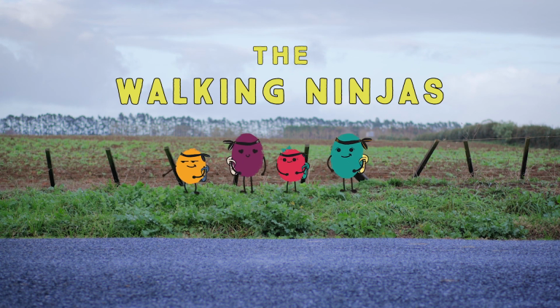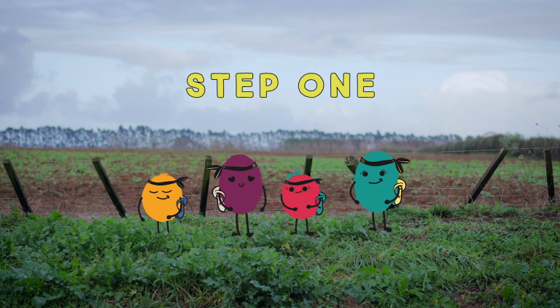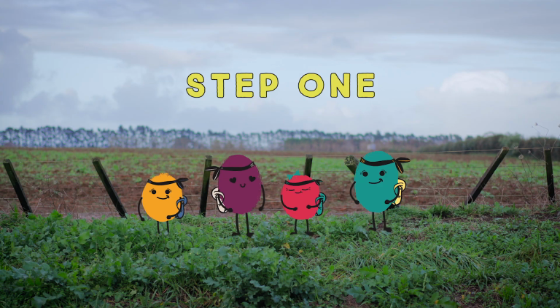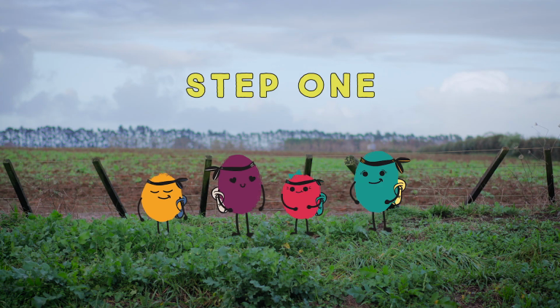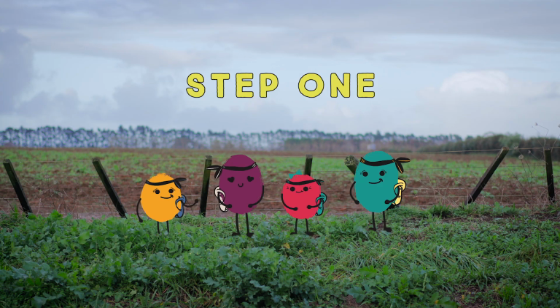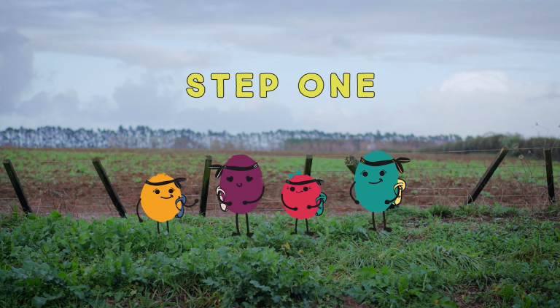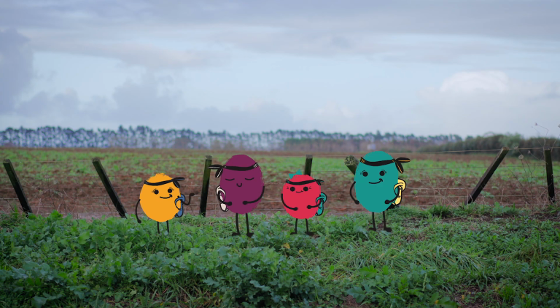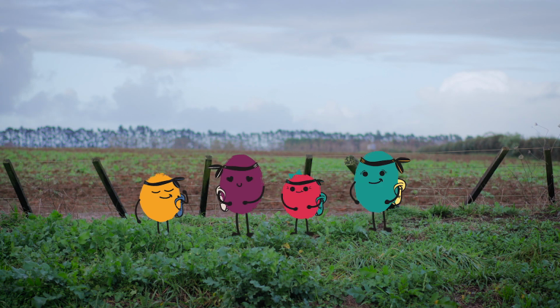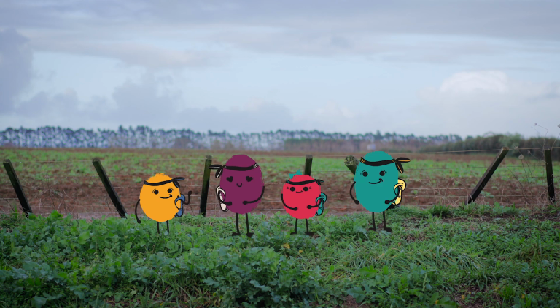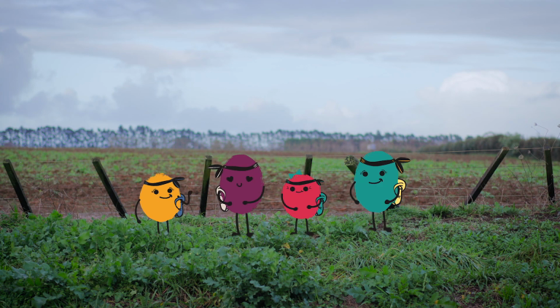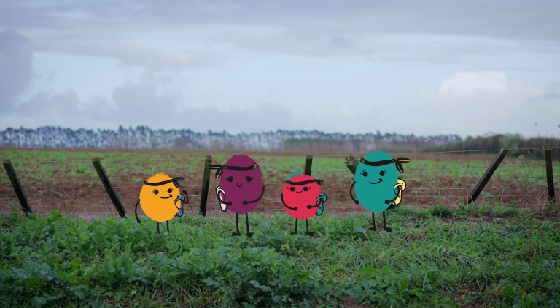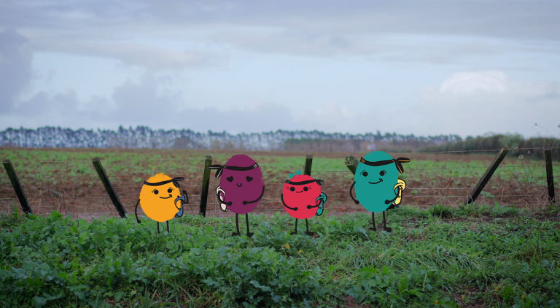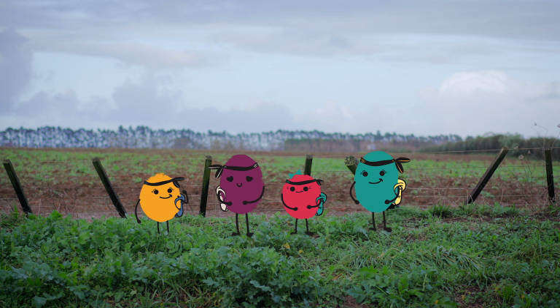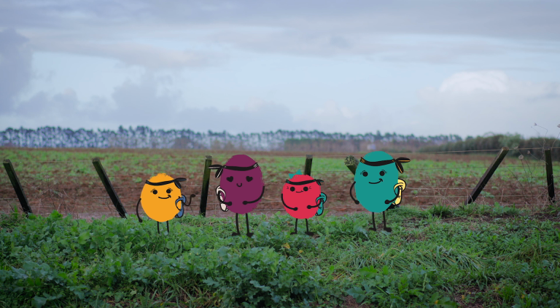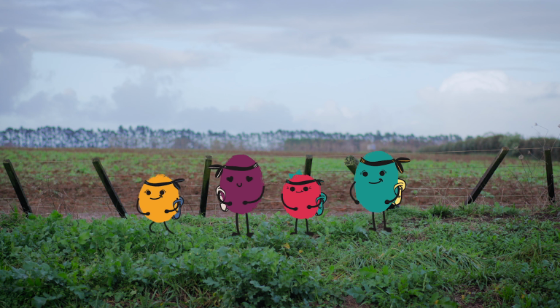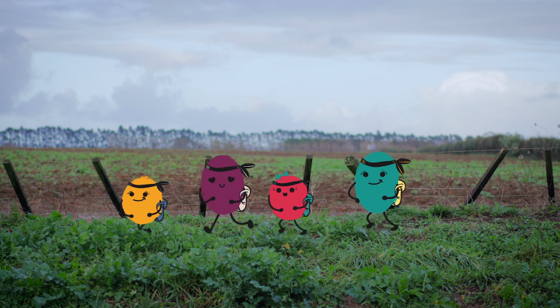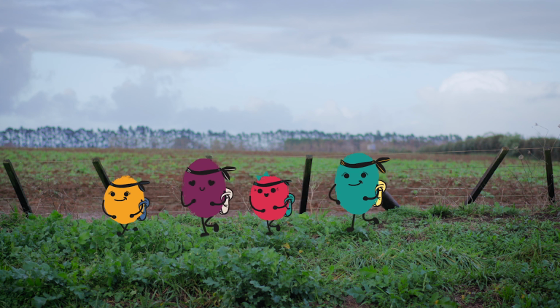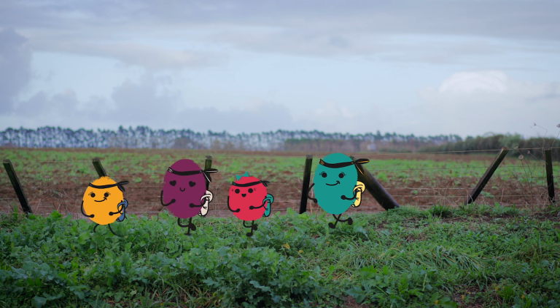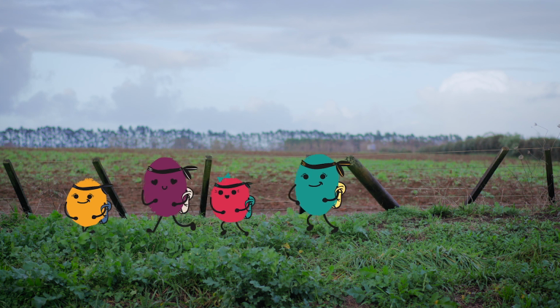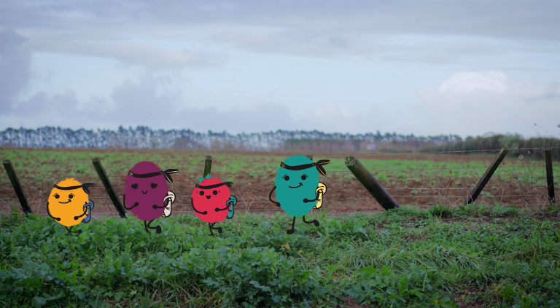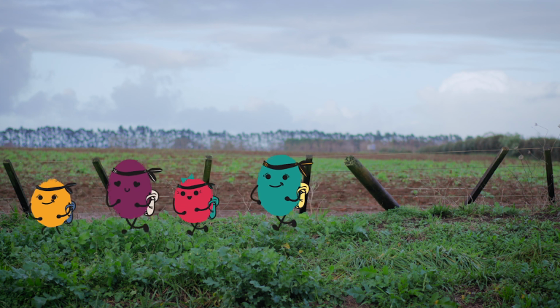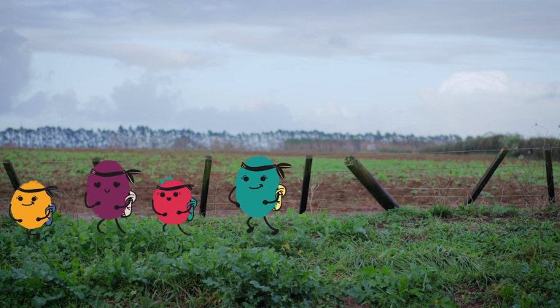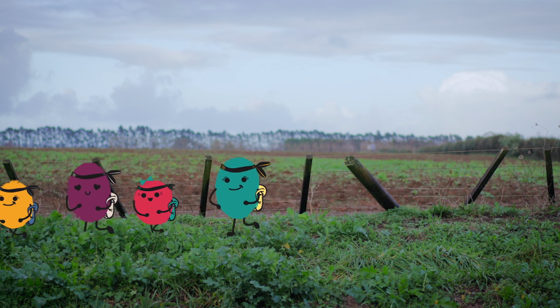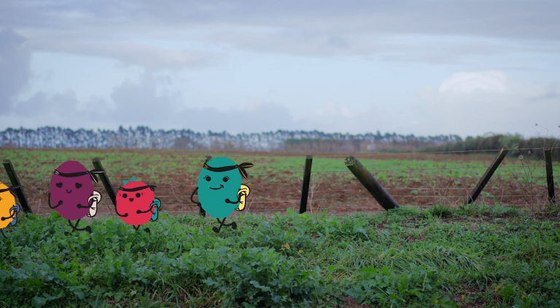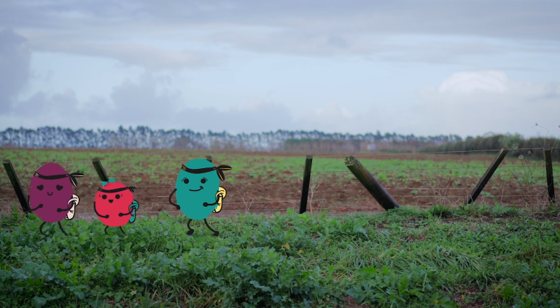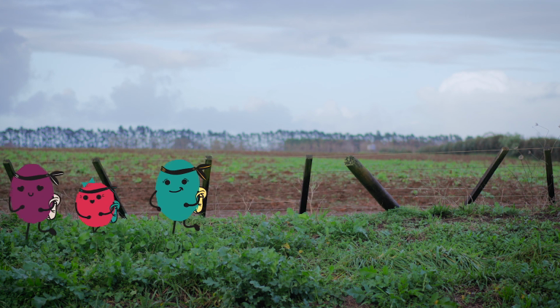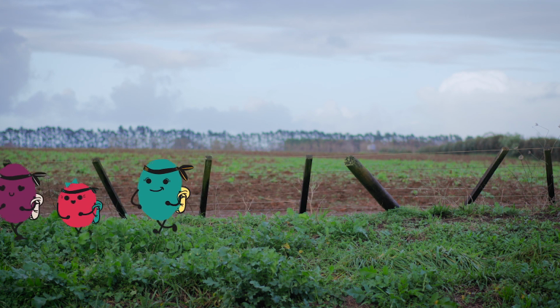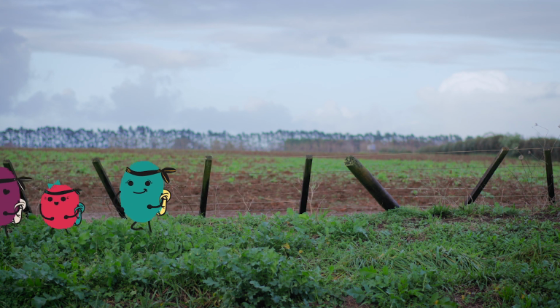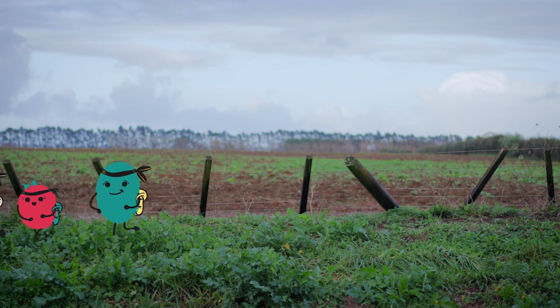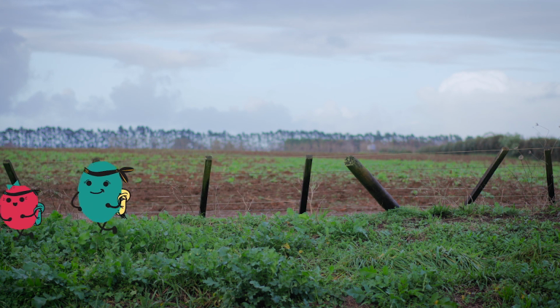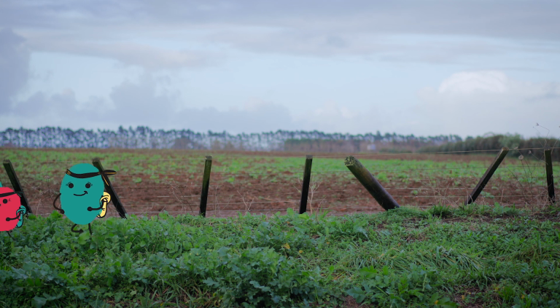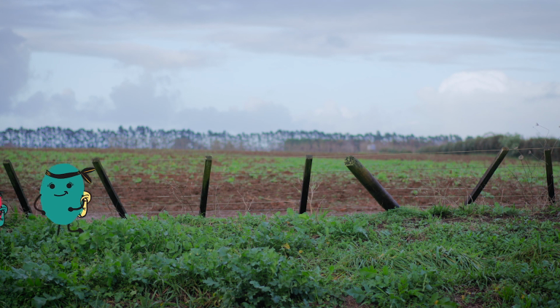Step 1. First you've got to learn to ninja walk as far off the road as you can with the traffic coming towards you.